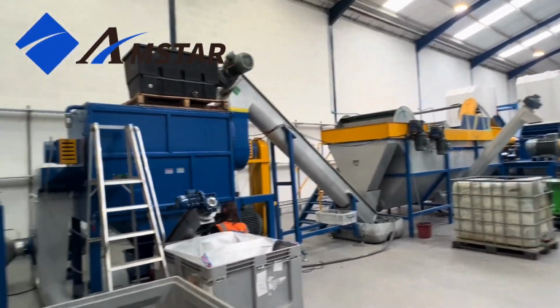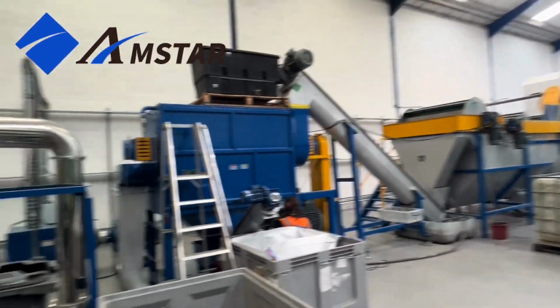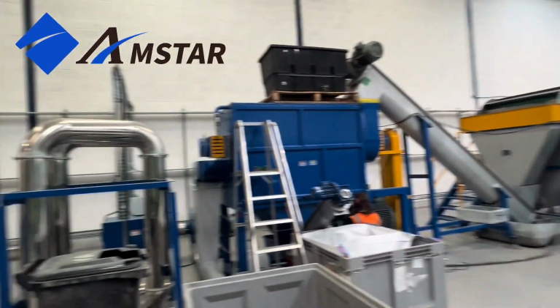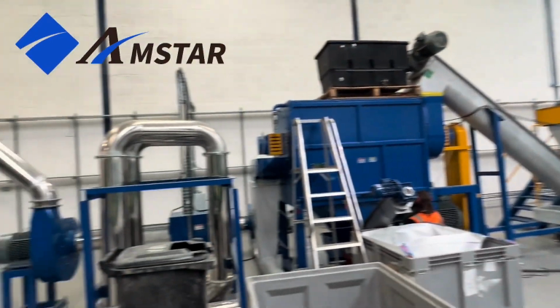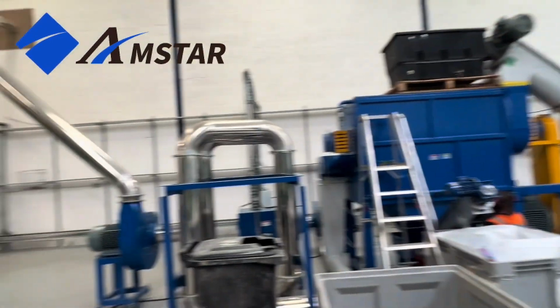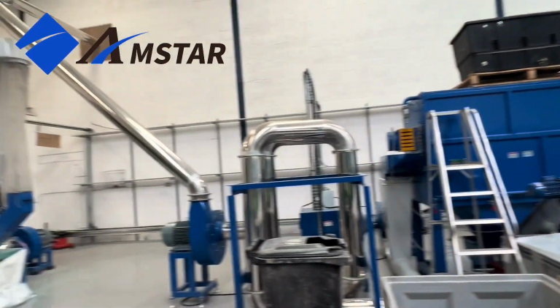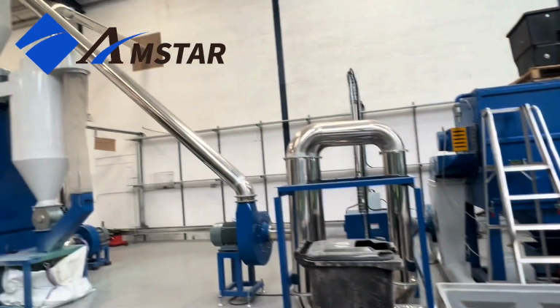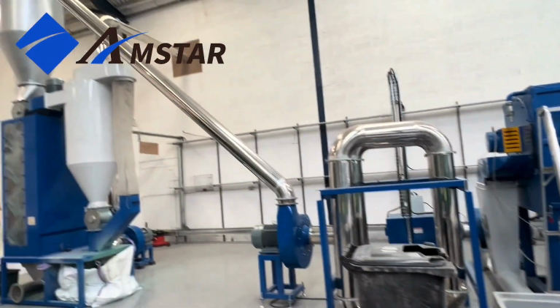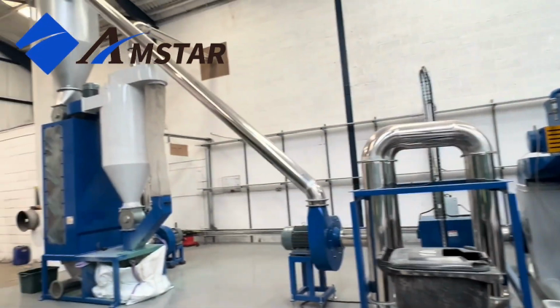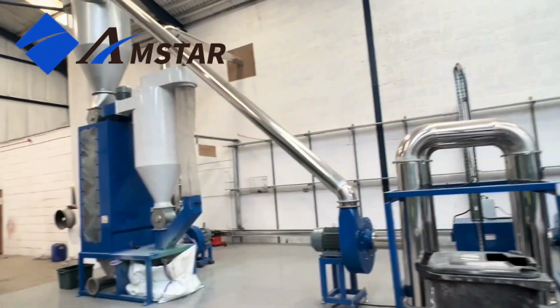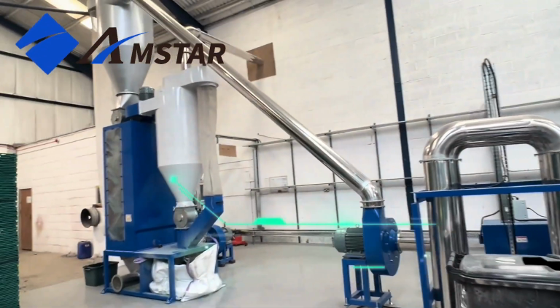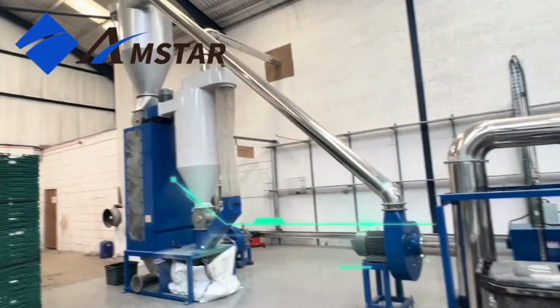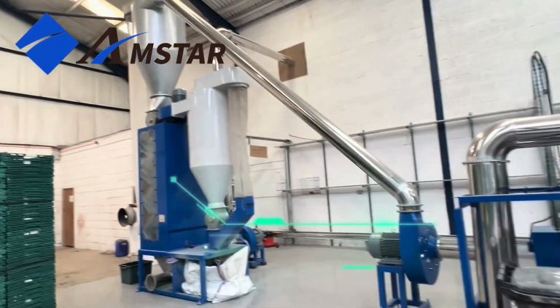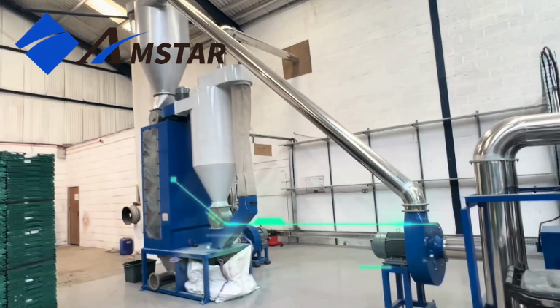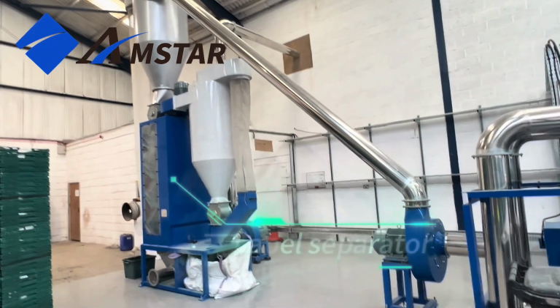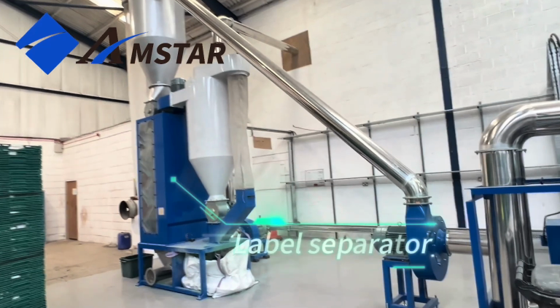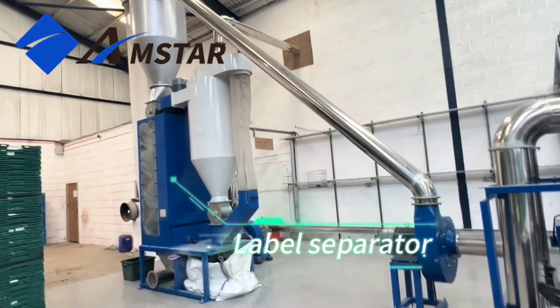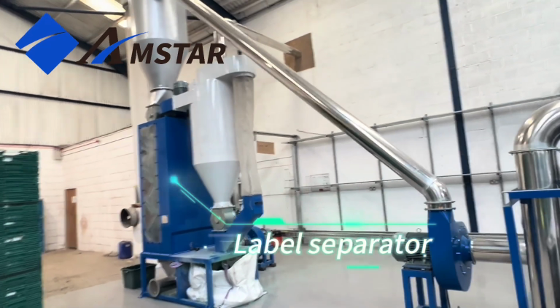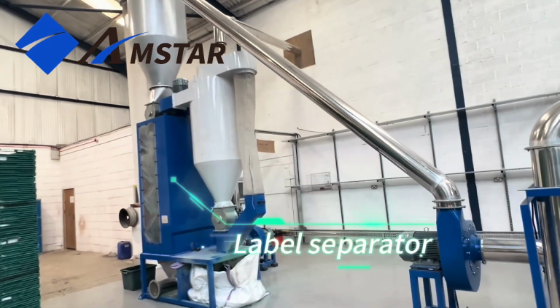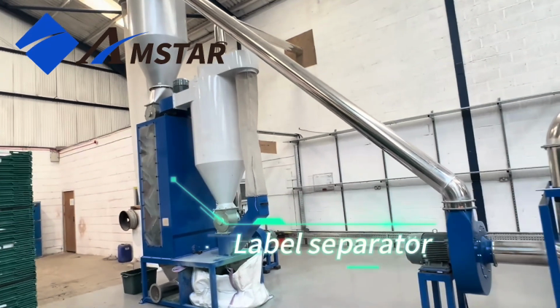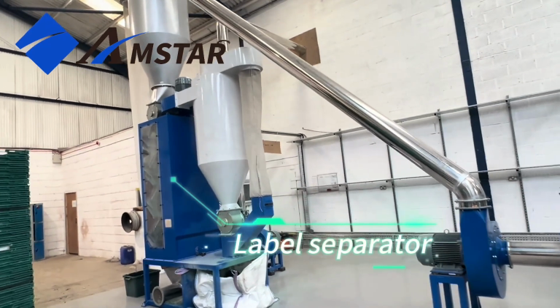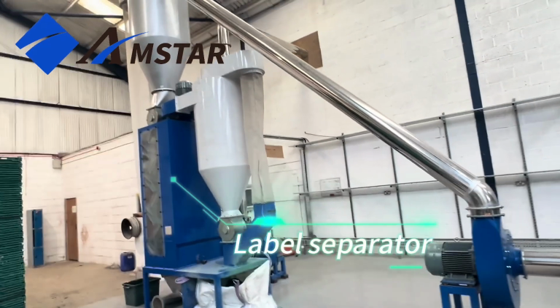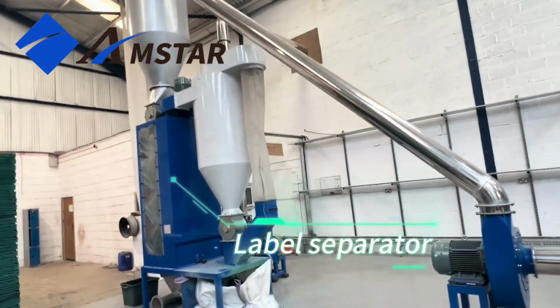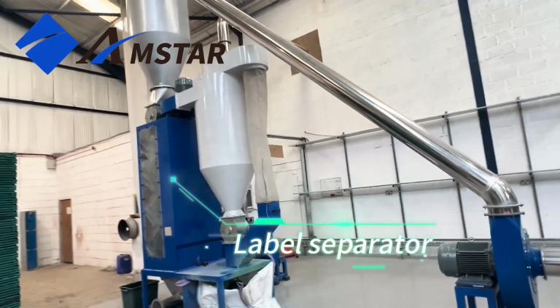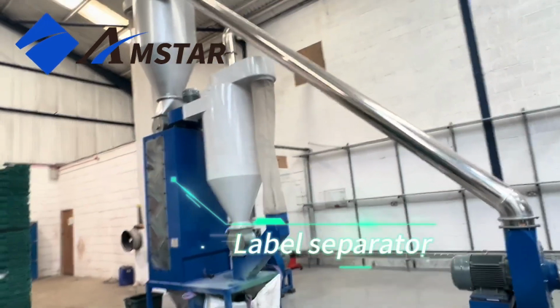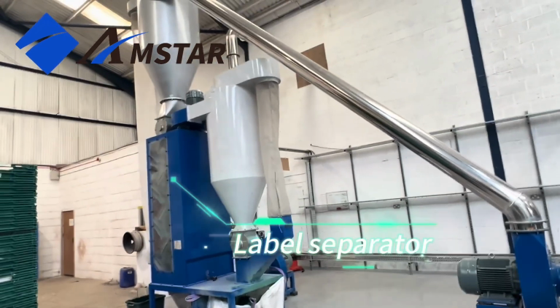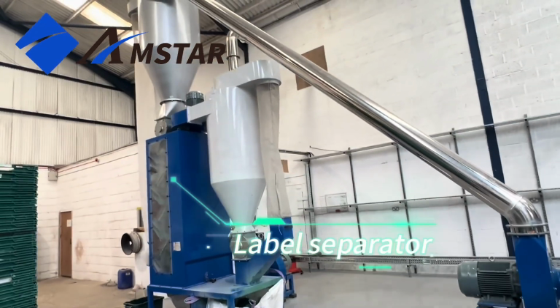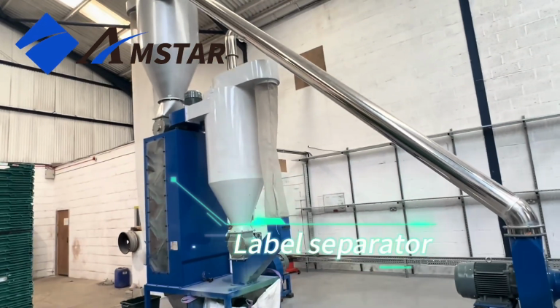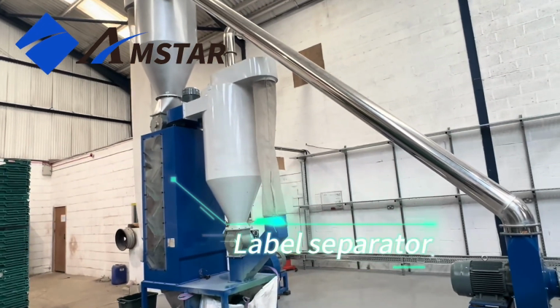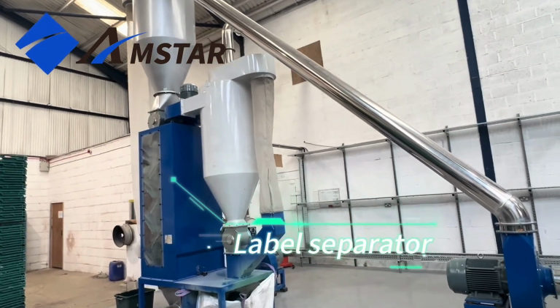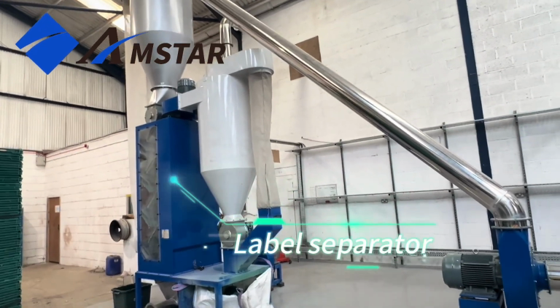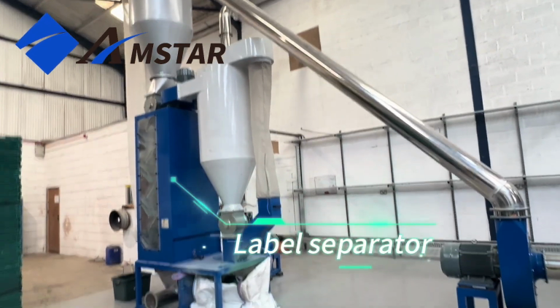Our label separator steps in to deftly remove lighter contaminants, enhancing the purity of the product.